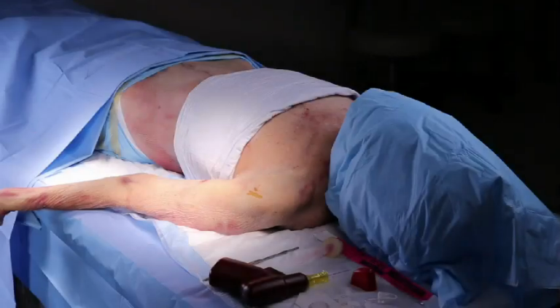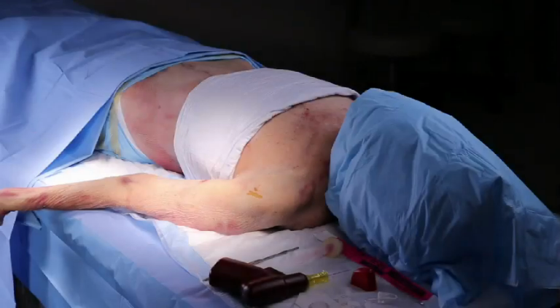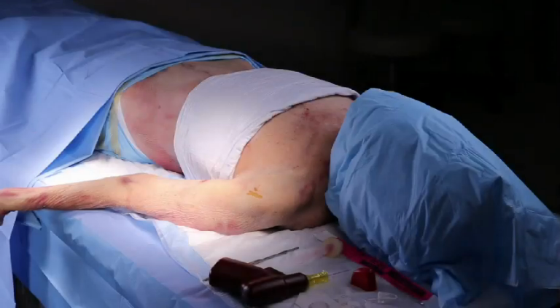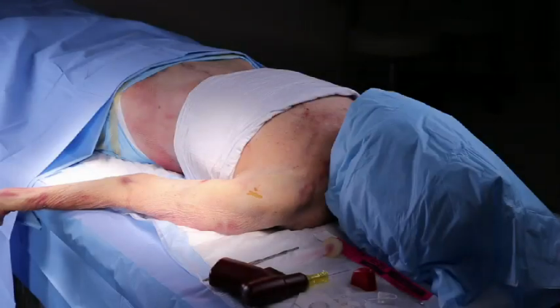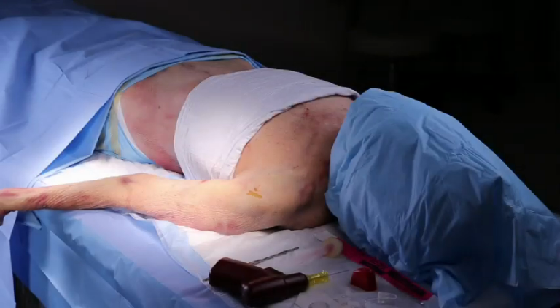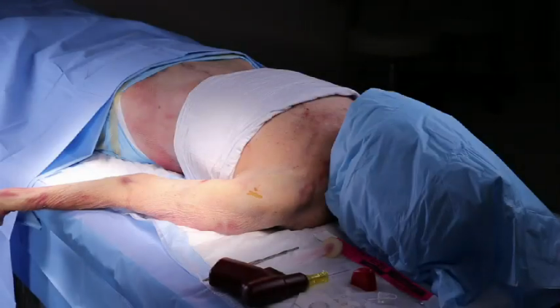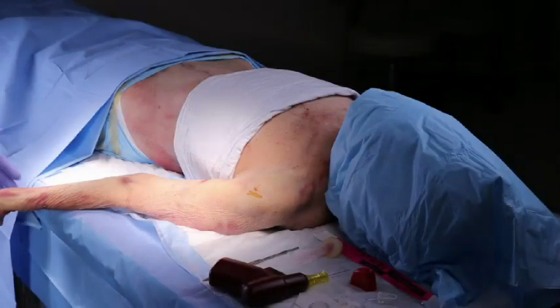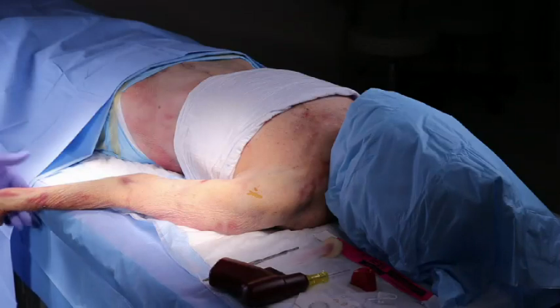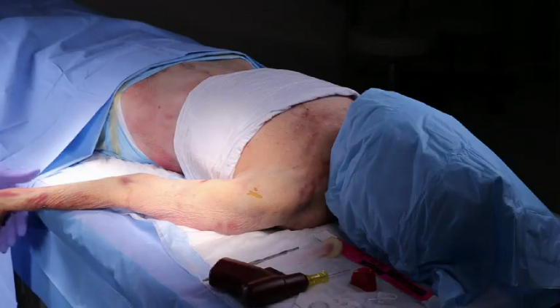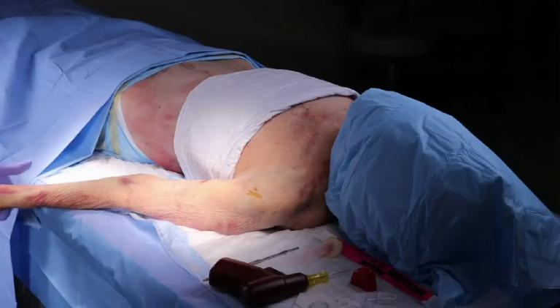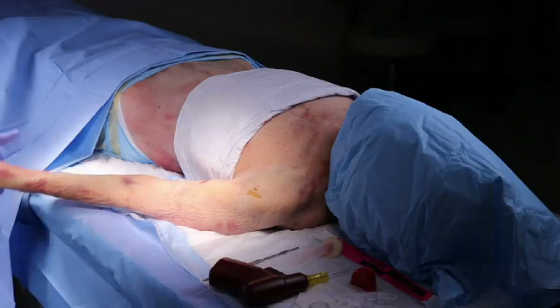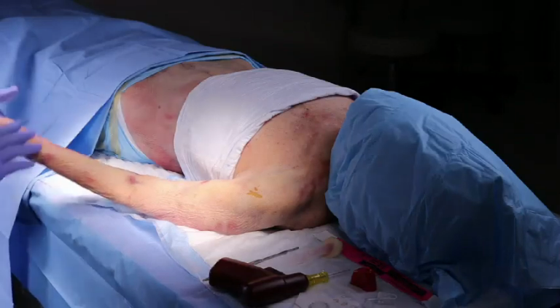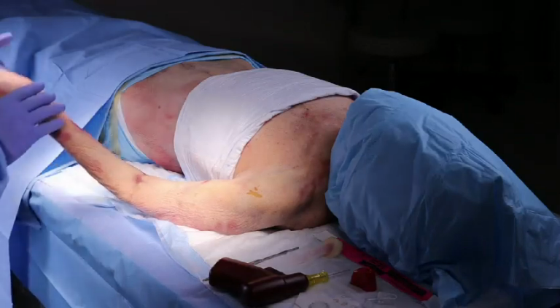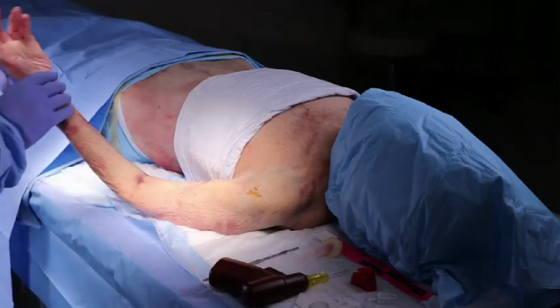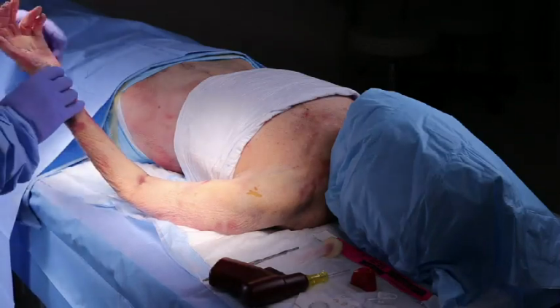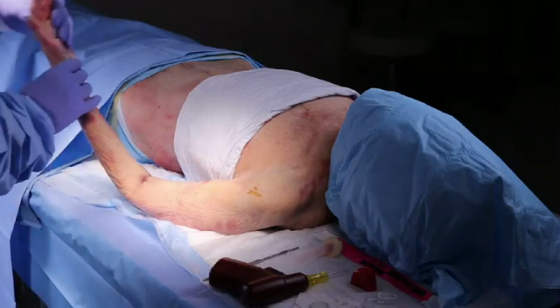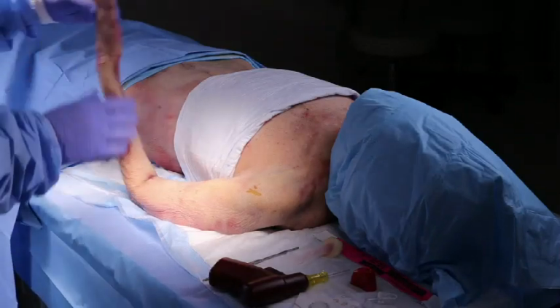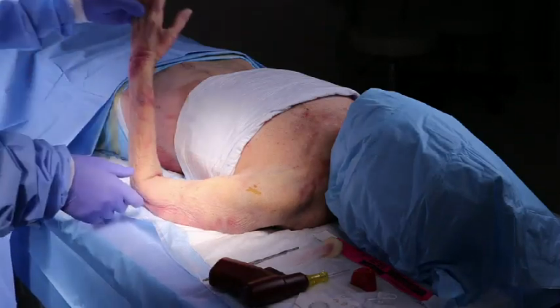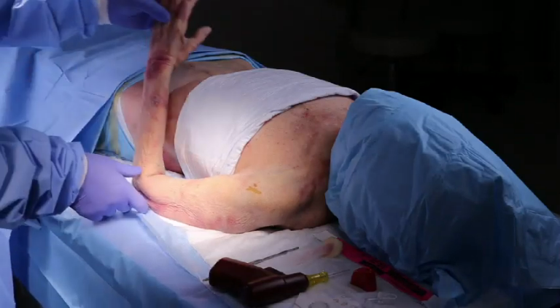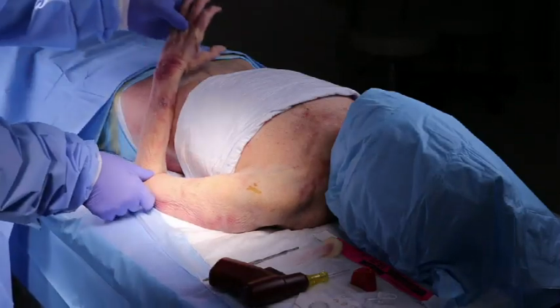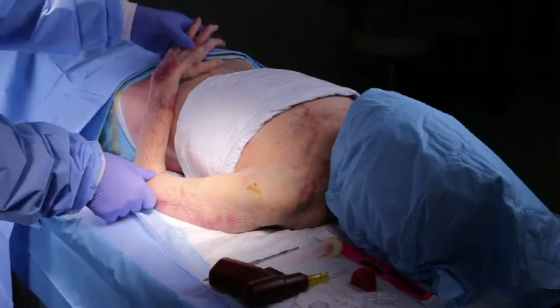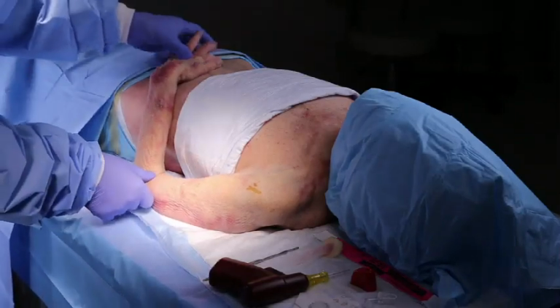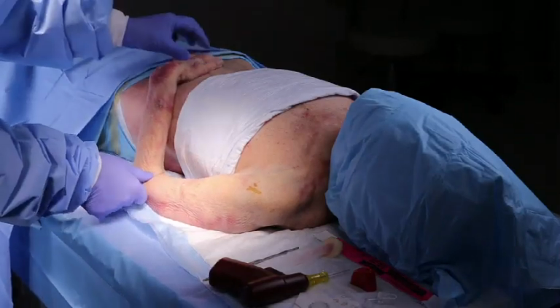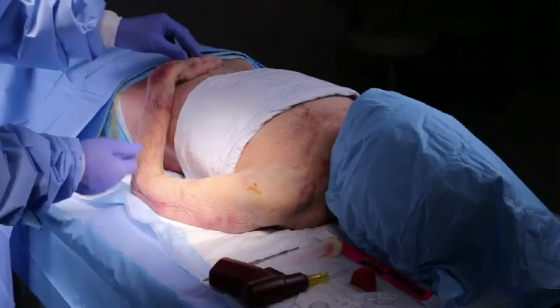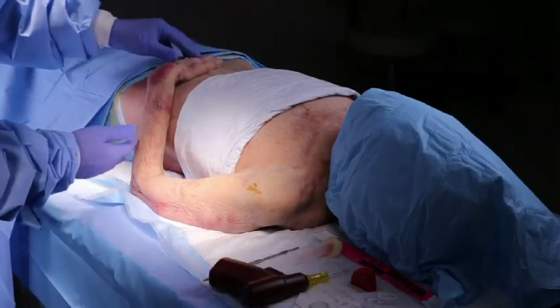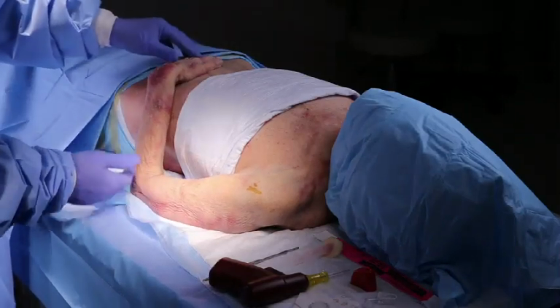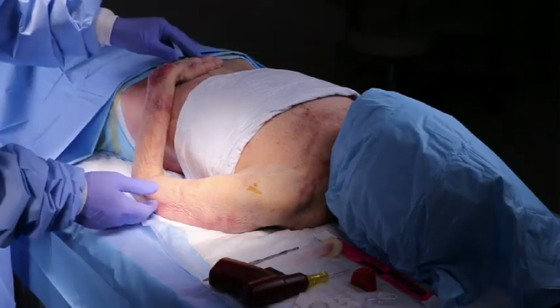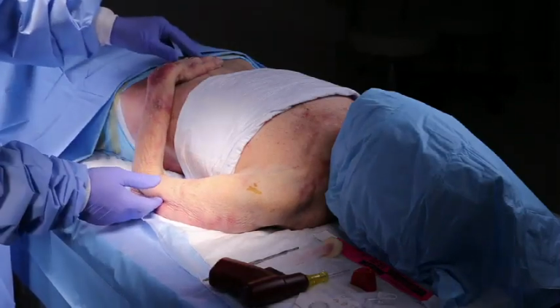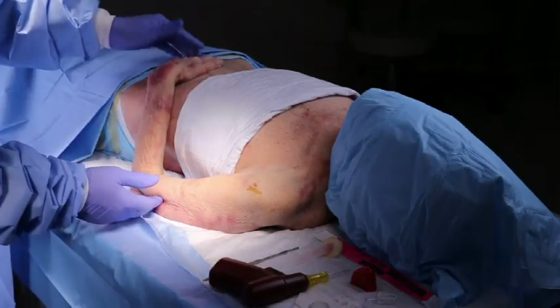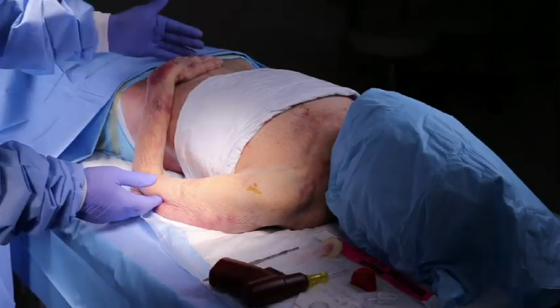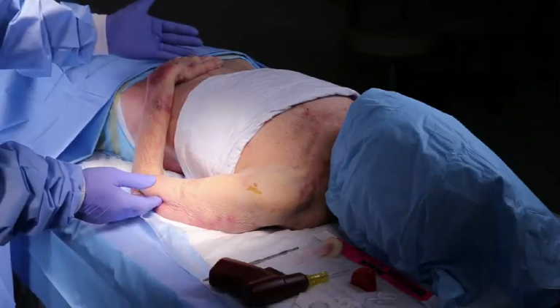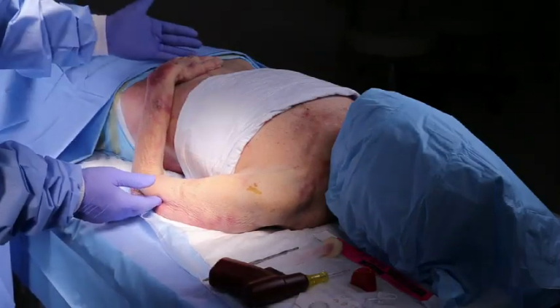Place the patient's hand over the abdomen, elbow adducted and the humerus internally rotated.